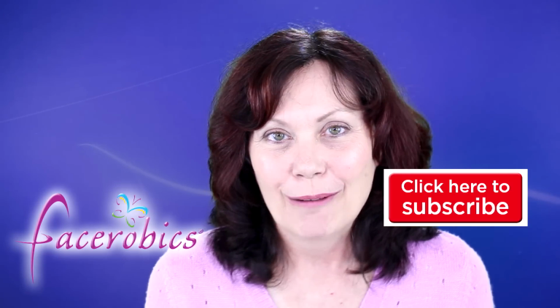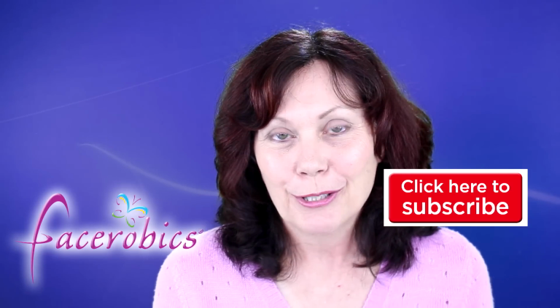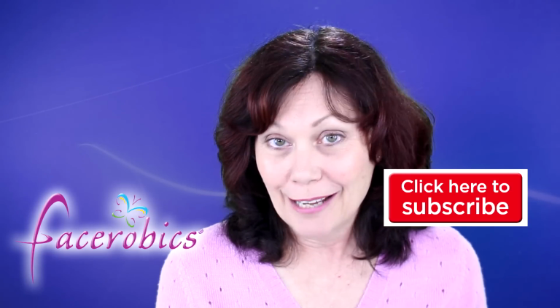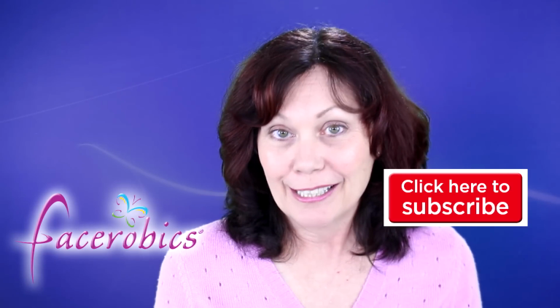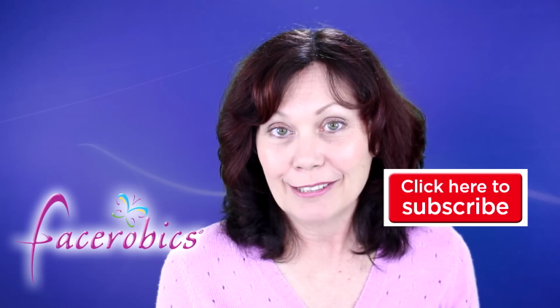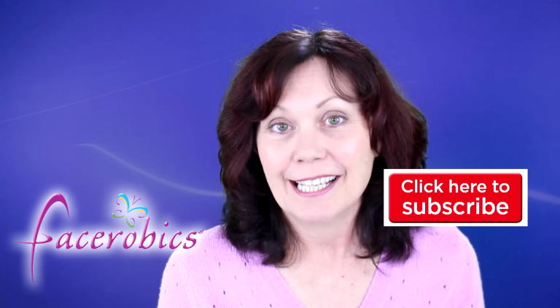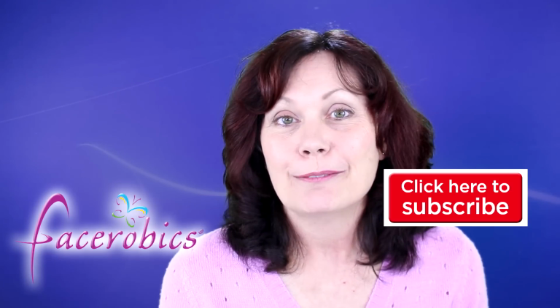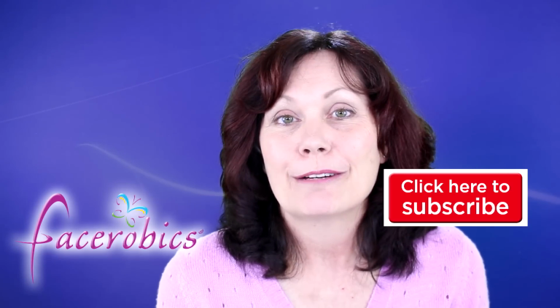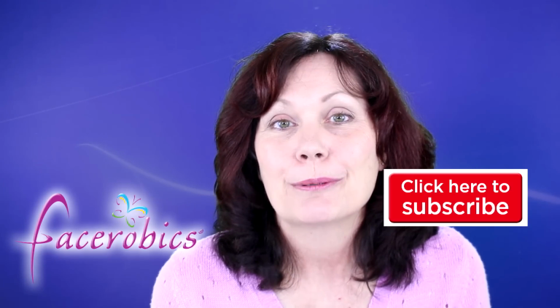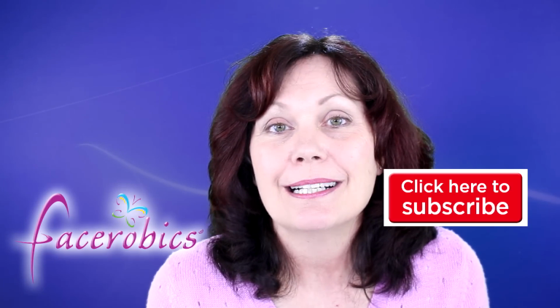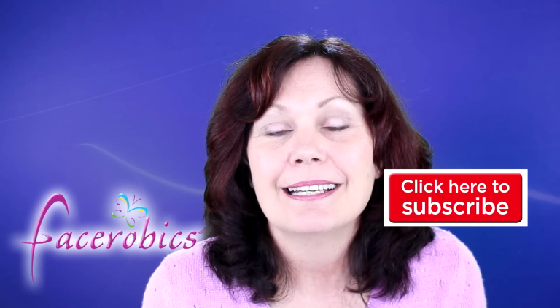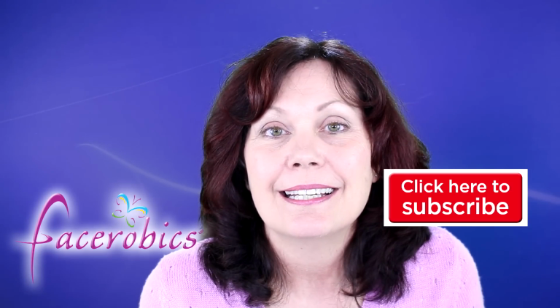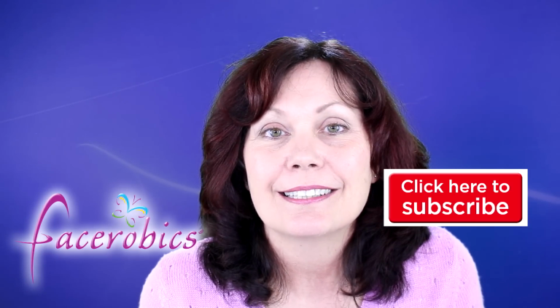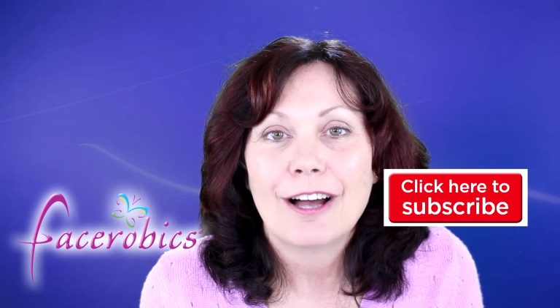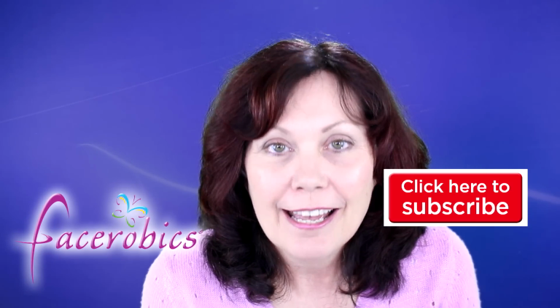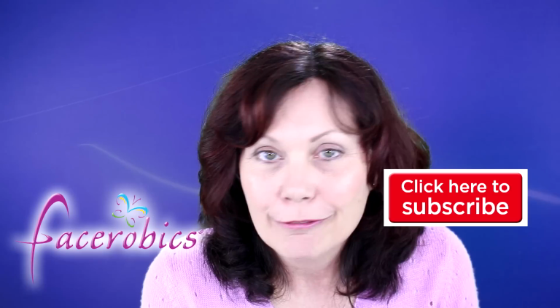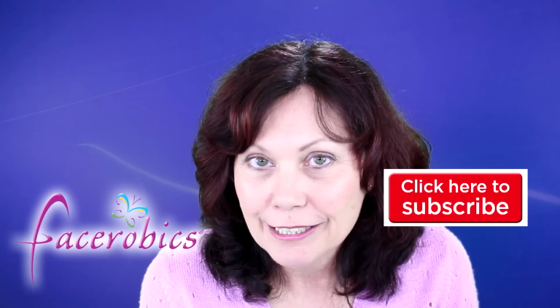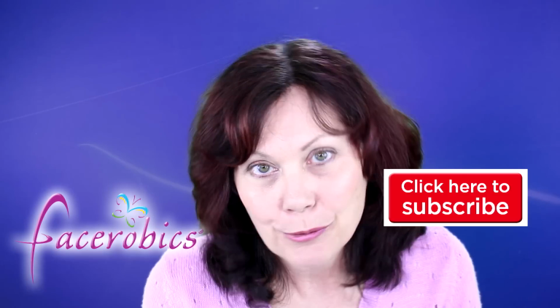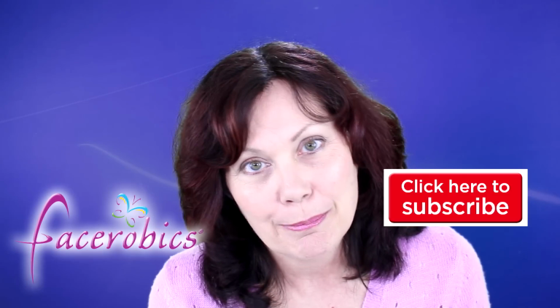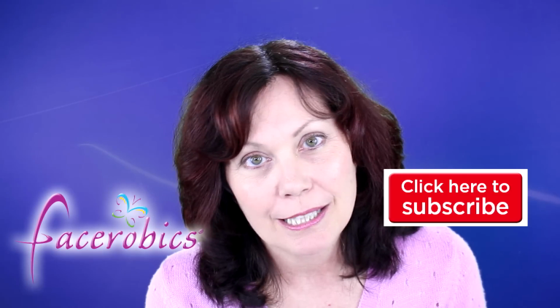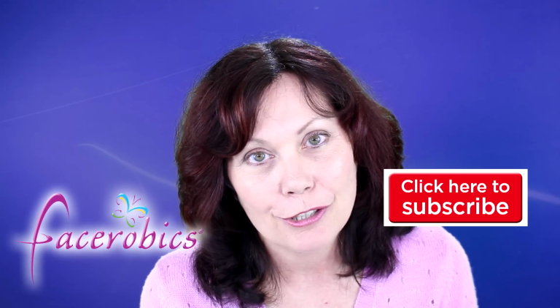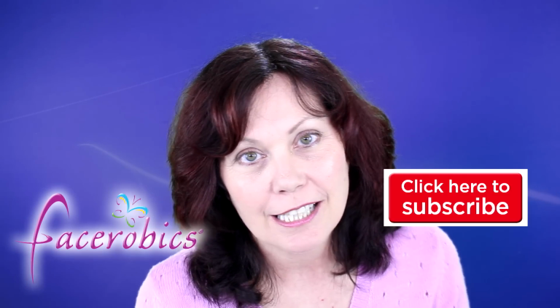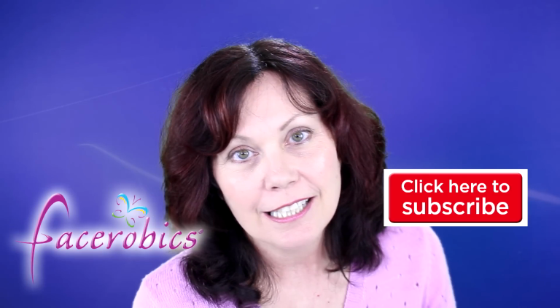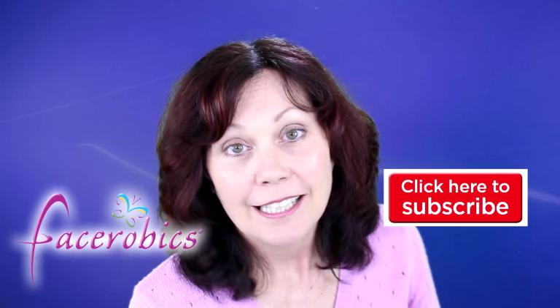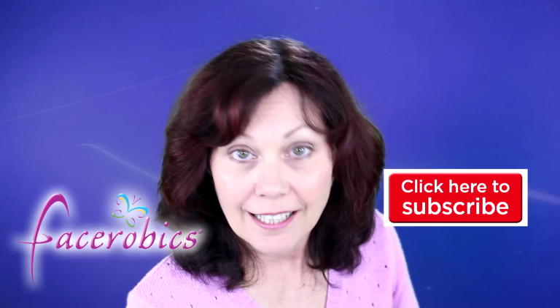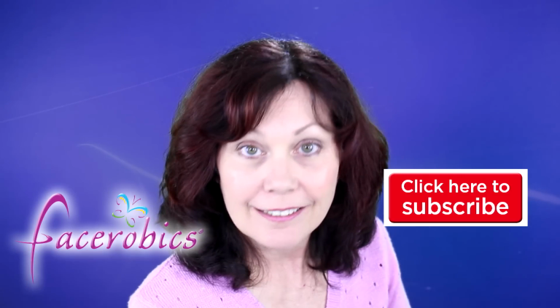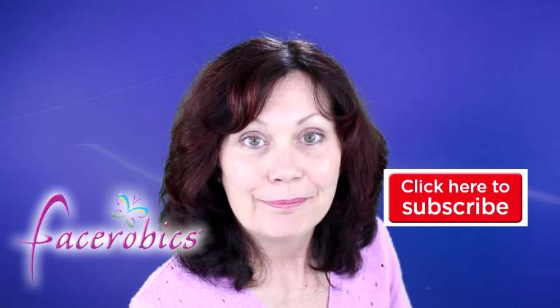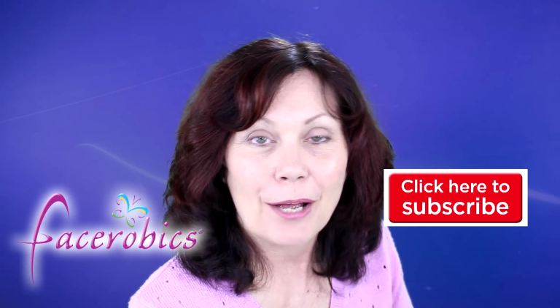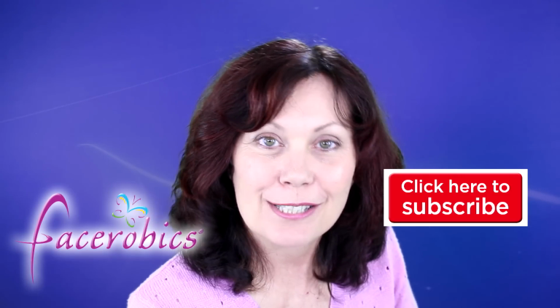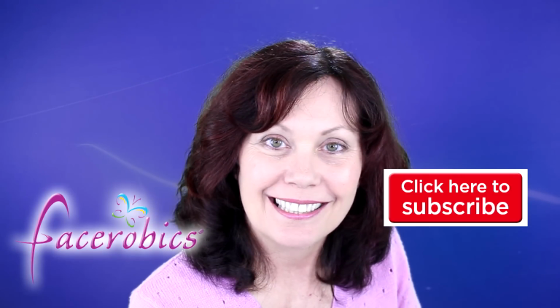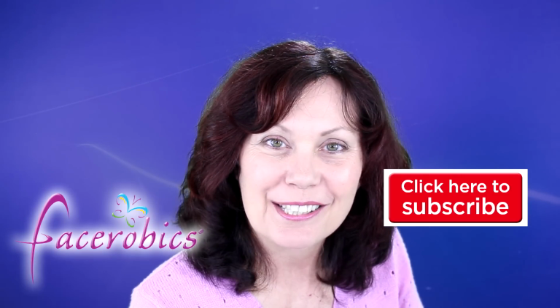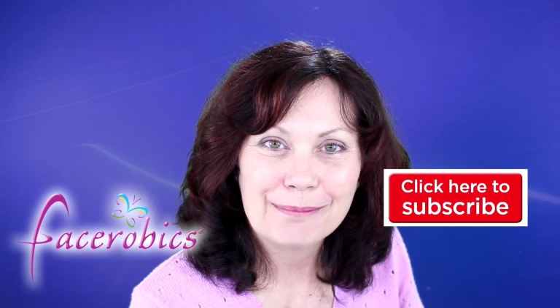Have a lovely day wherever you are. I've really enjoyed speaking to you today and I'll see you next time.